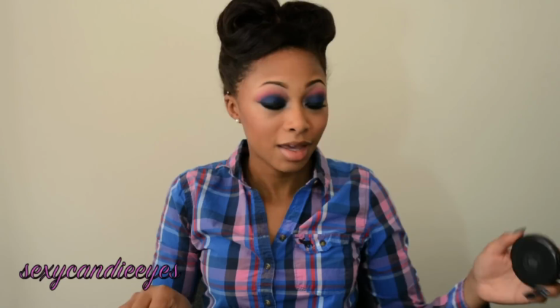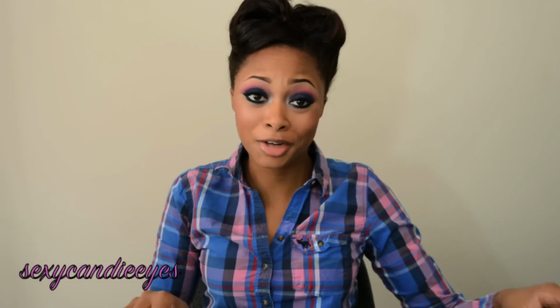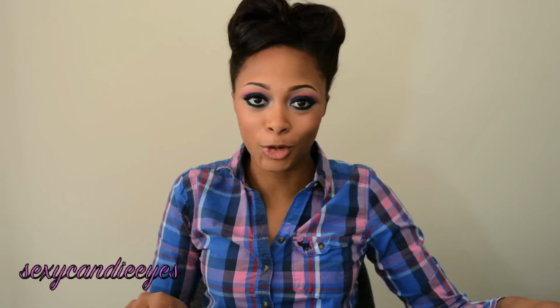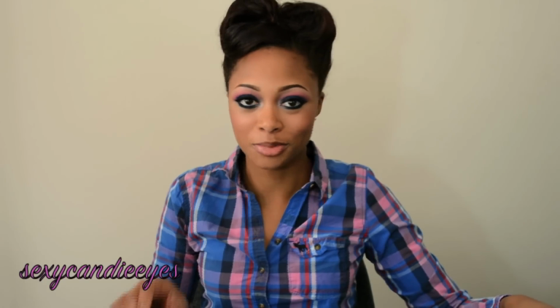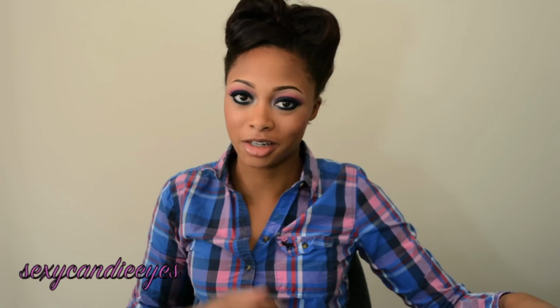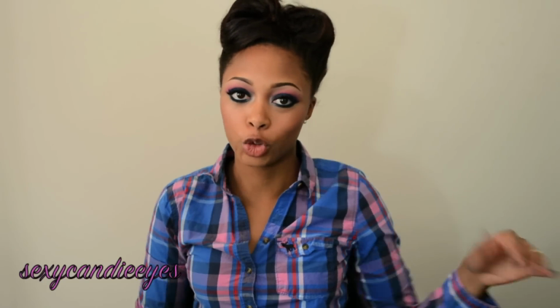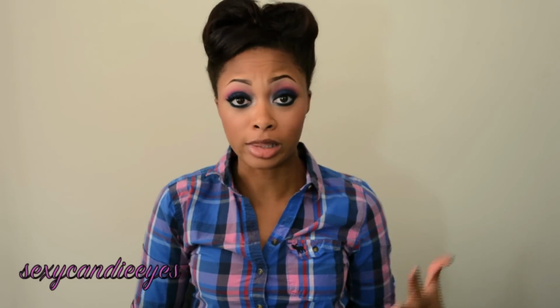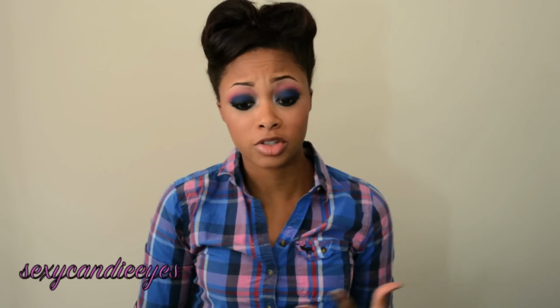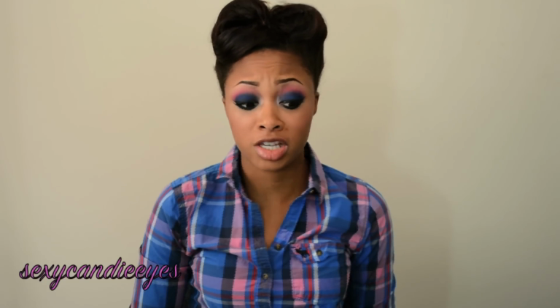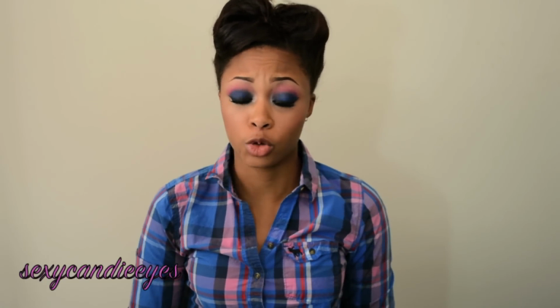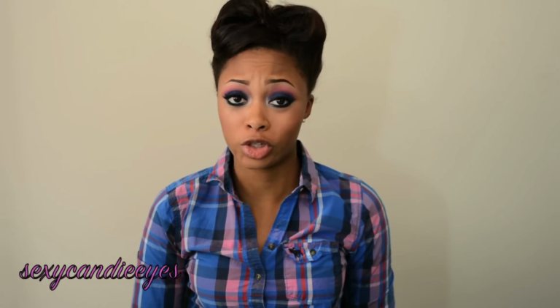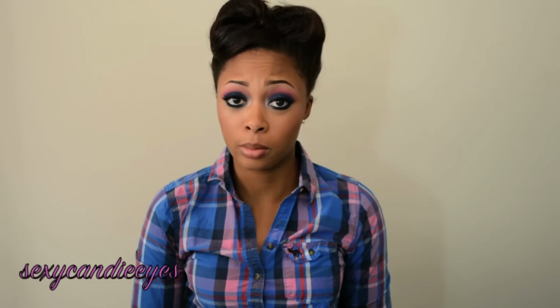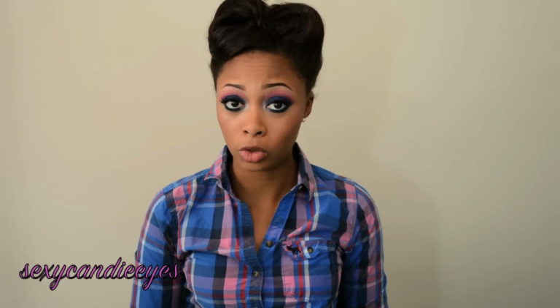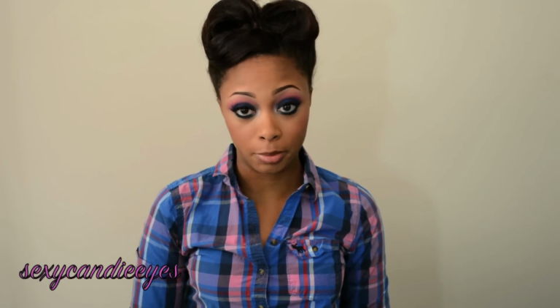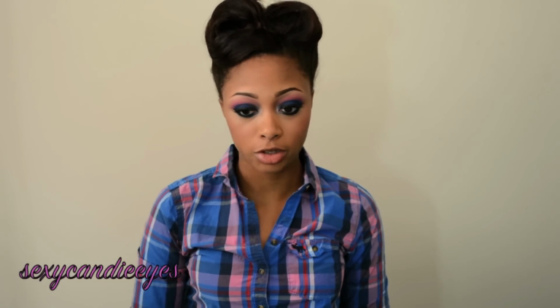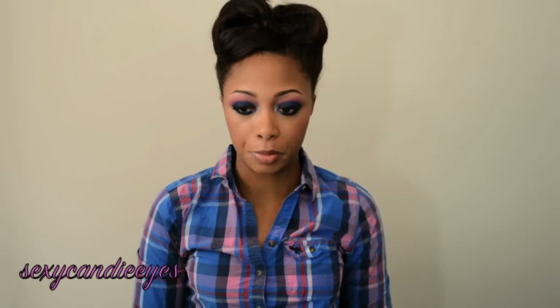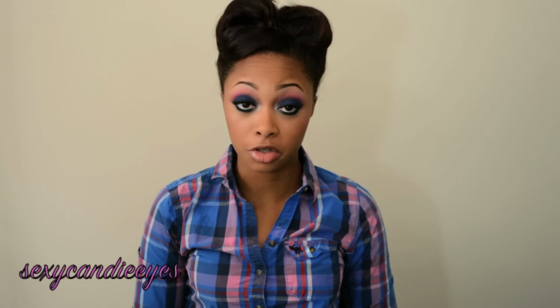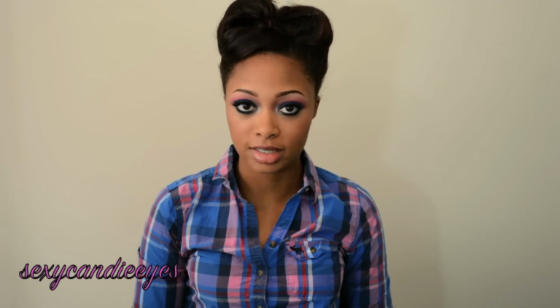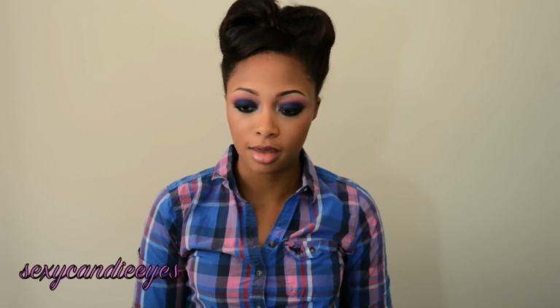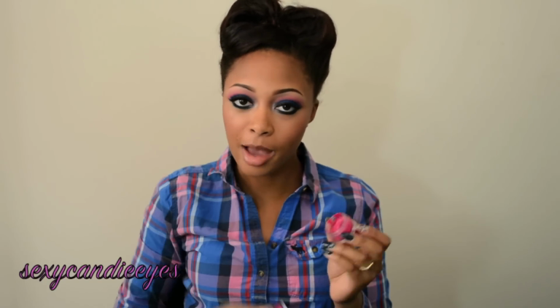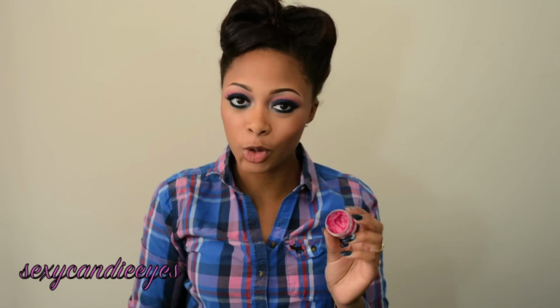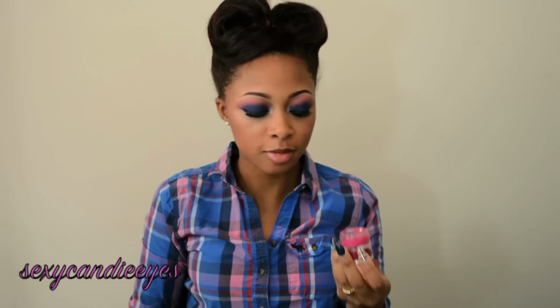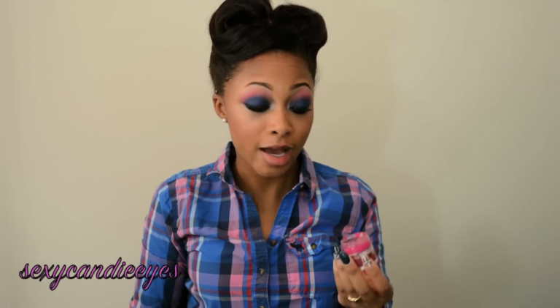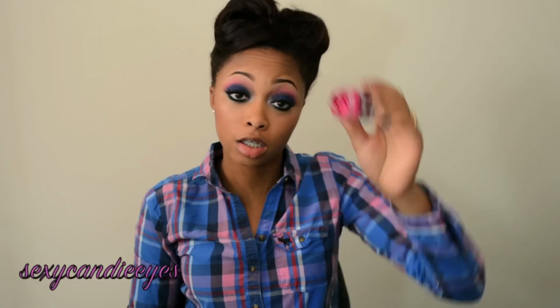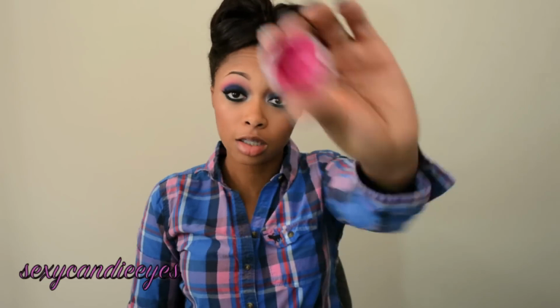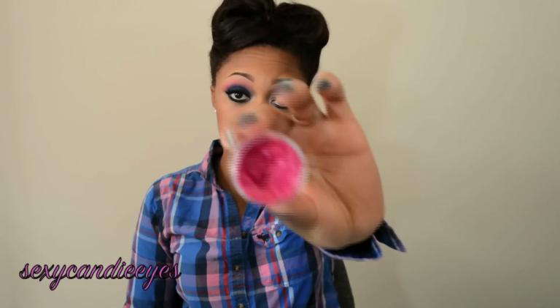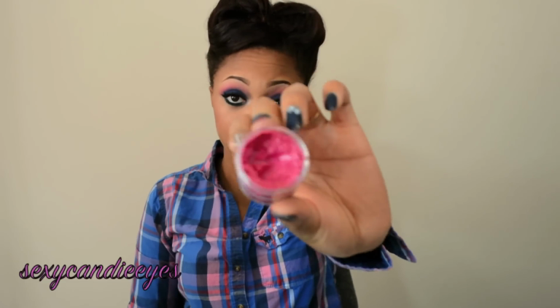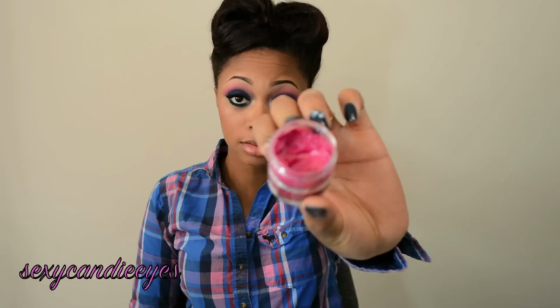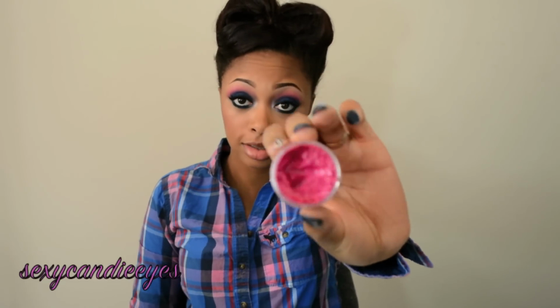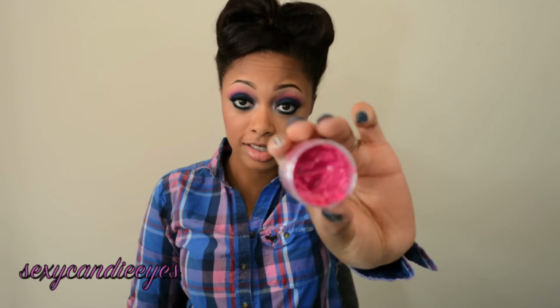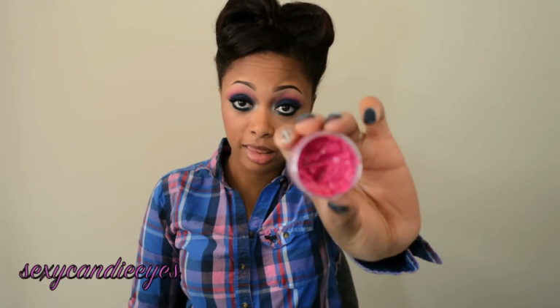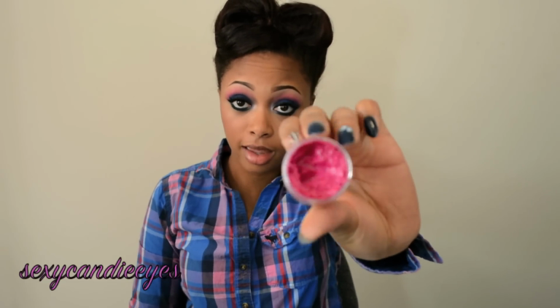Of course, I'm not going to ignore my lips. She has on a really bold lip color, so I'm going to do the same. I'm going to apply Girl About Town.